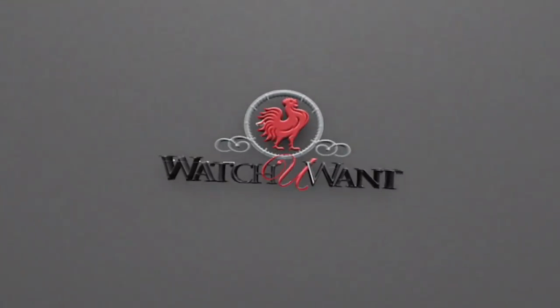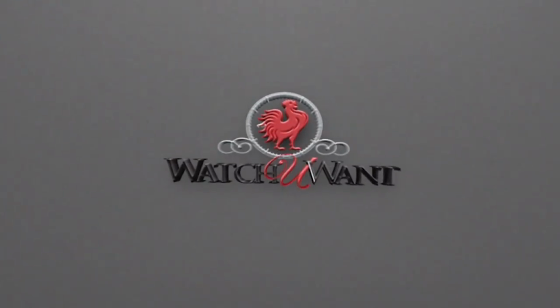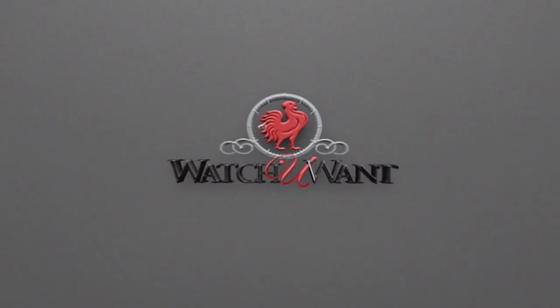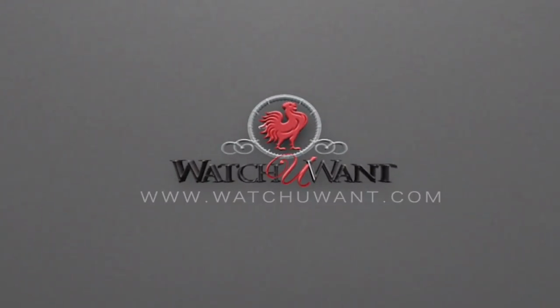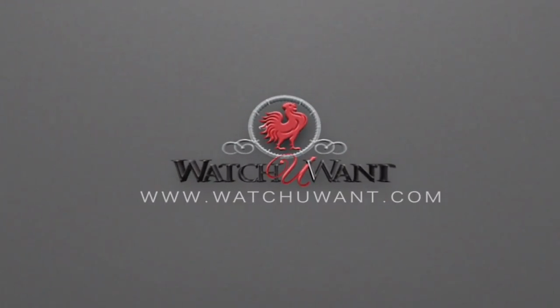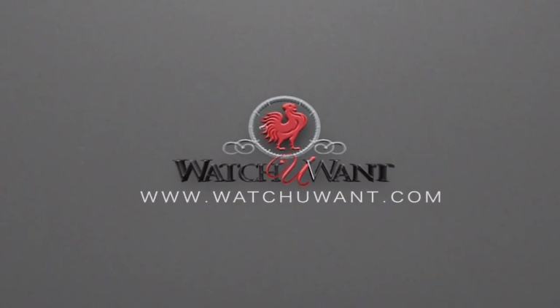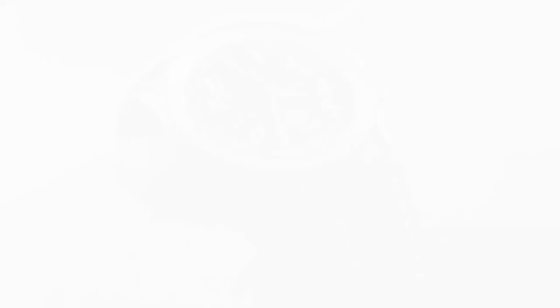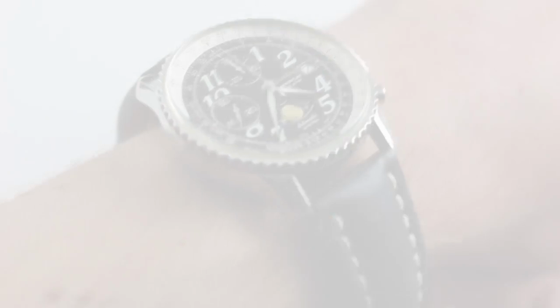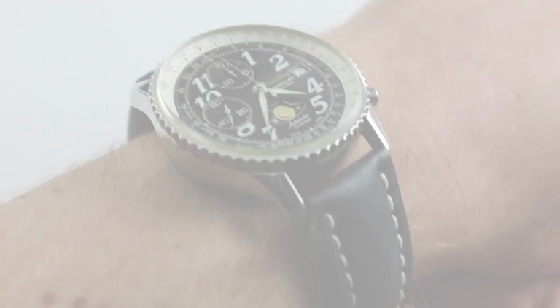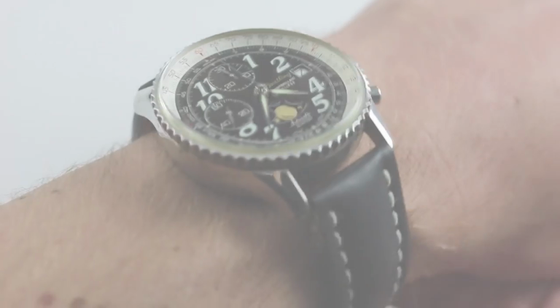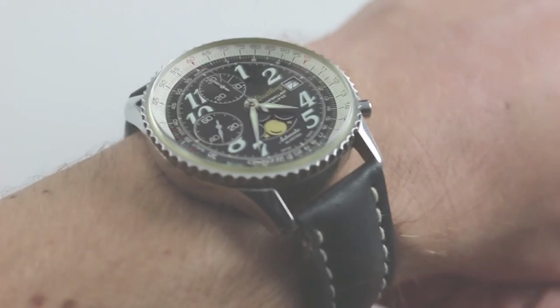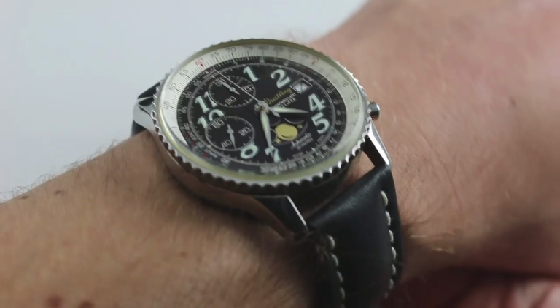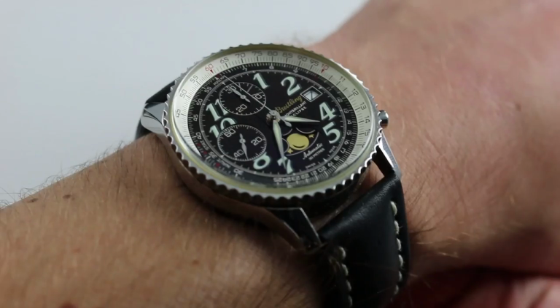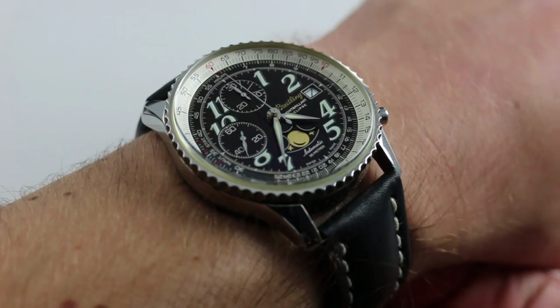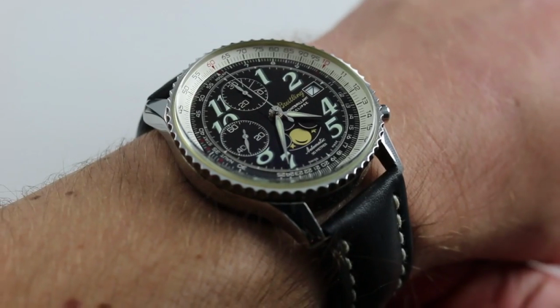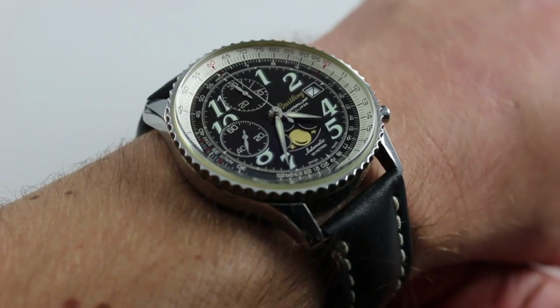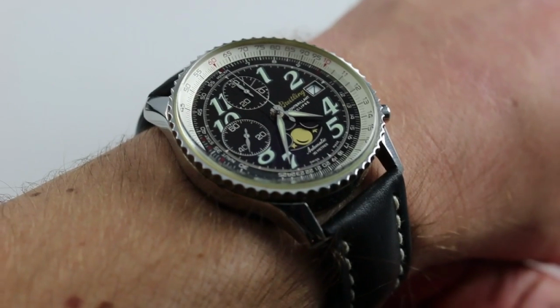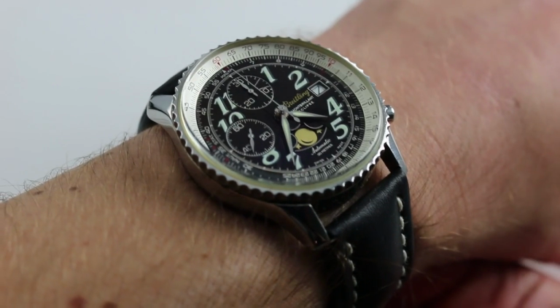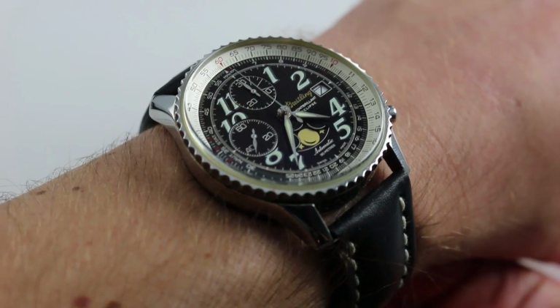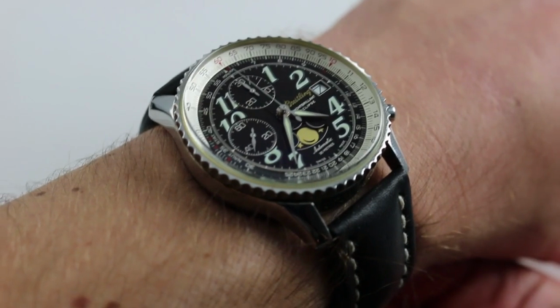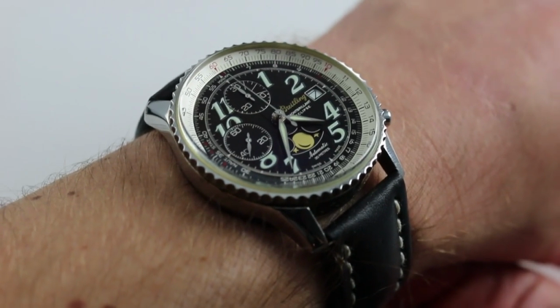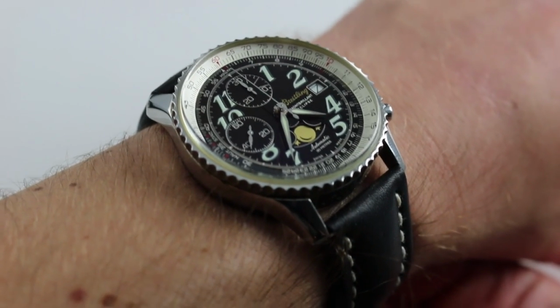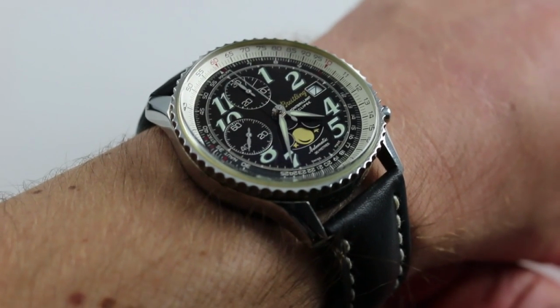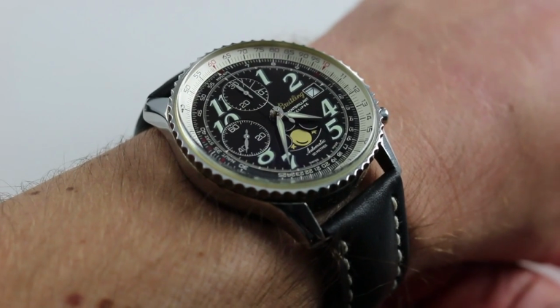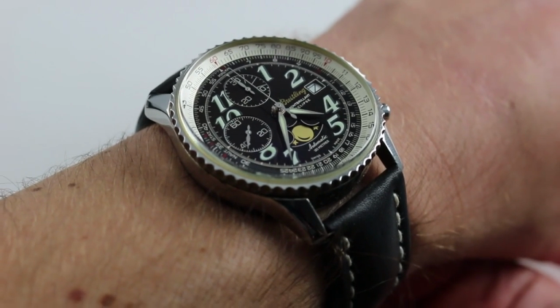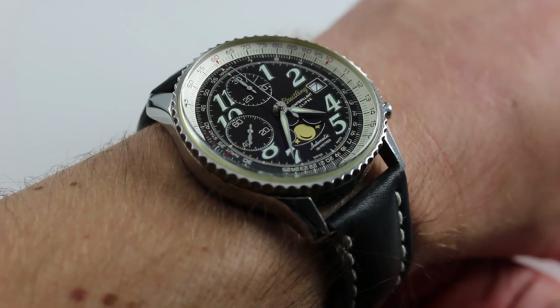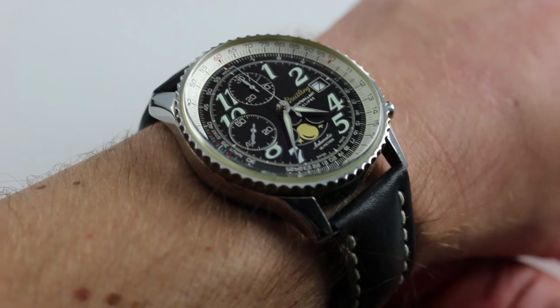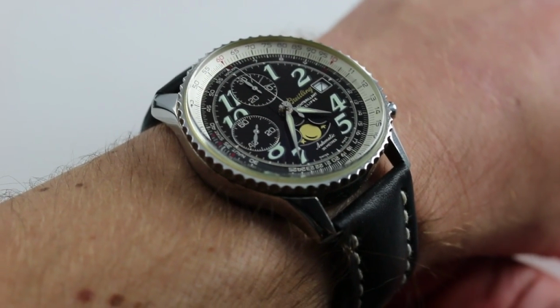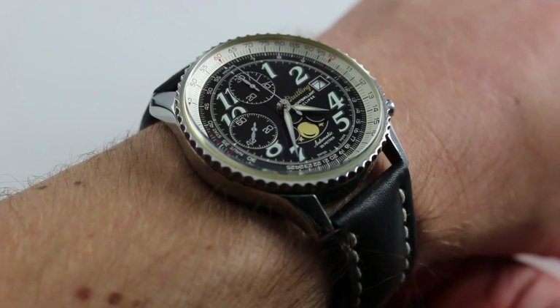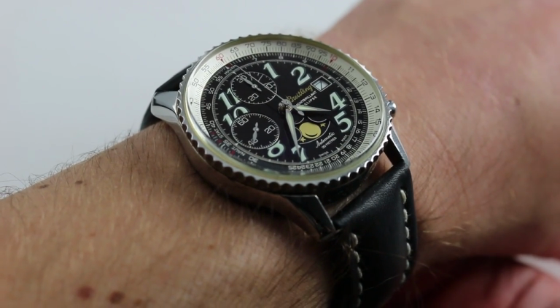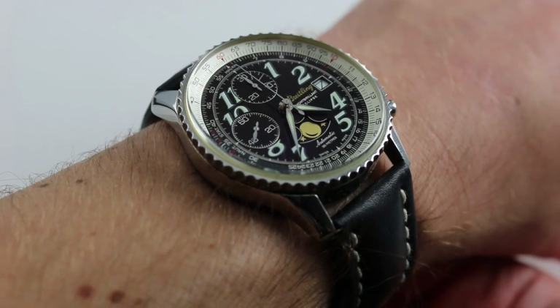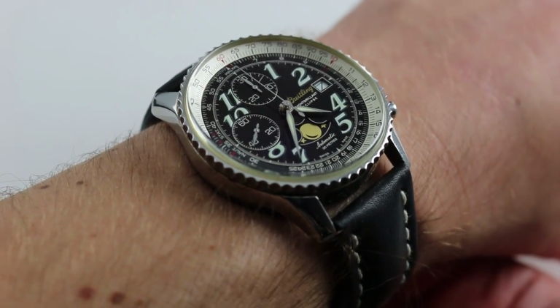Hi, I'm Tim. Welcome to our channel and thanks for logging on. Today we're discussing the Breitling Mont Briant Eclipse.